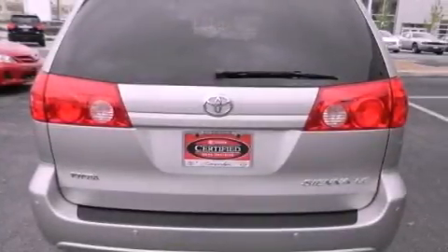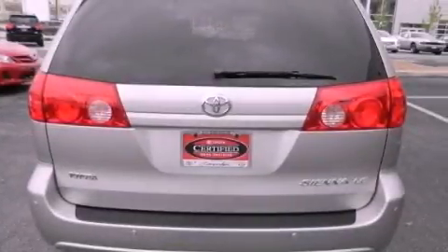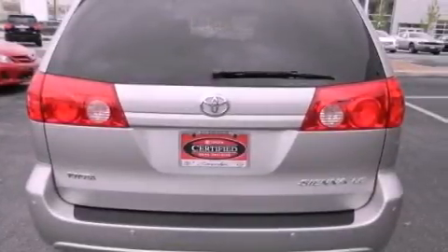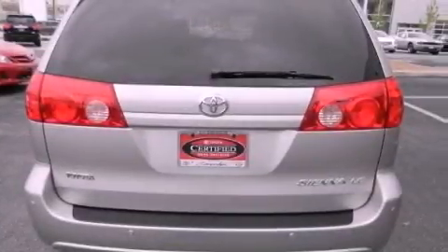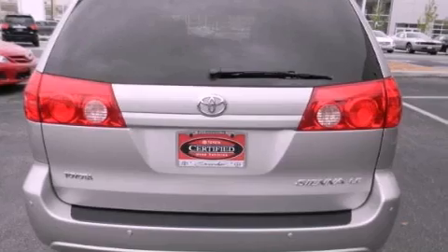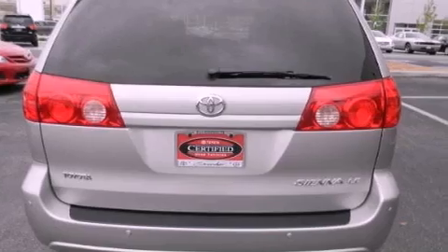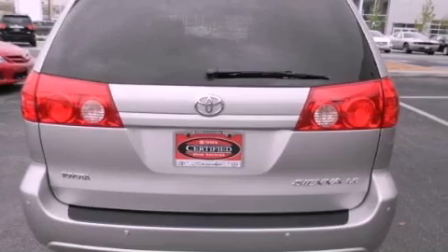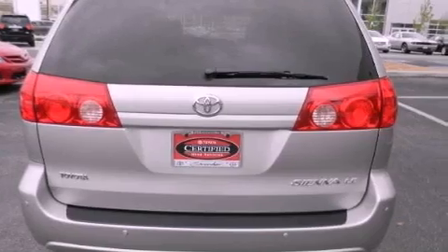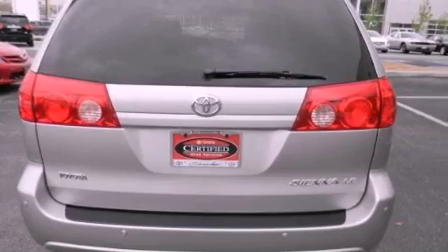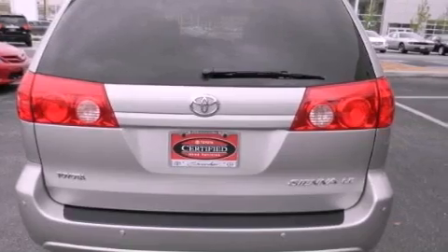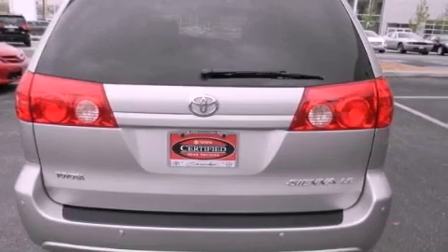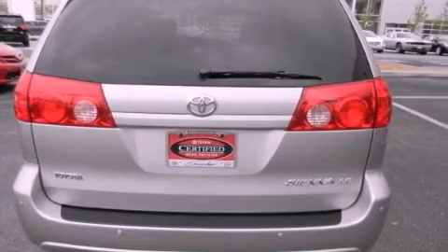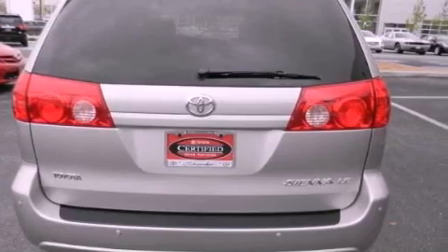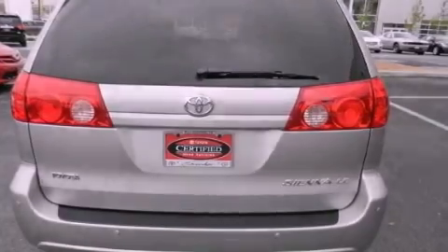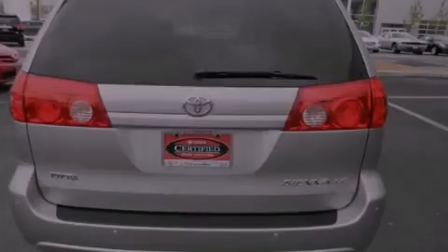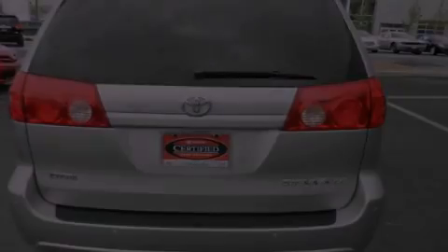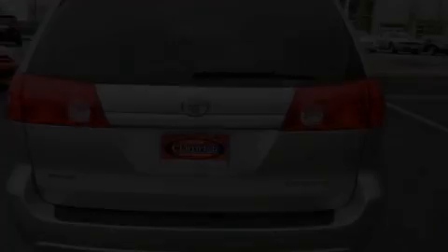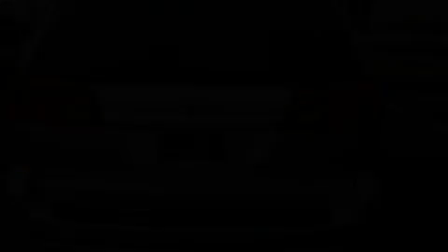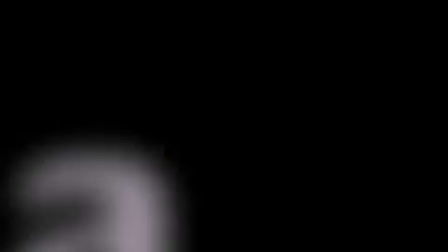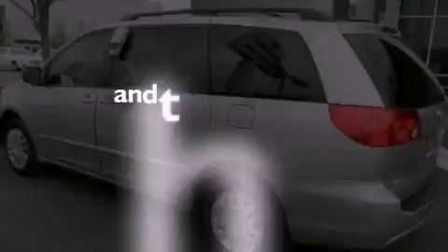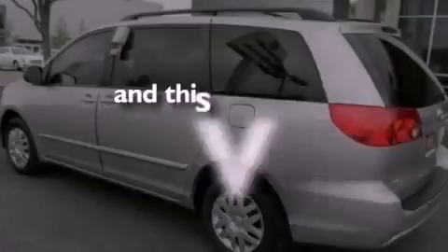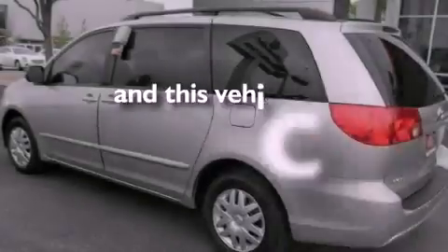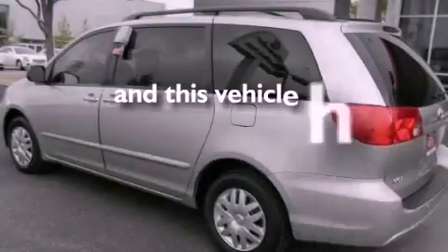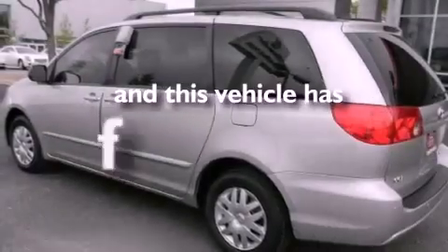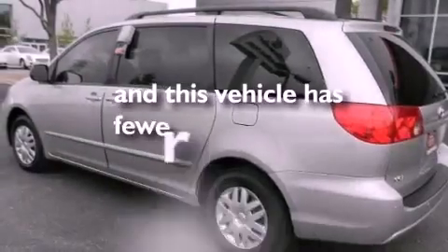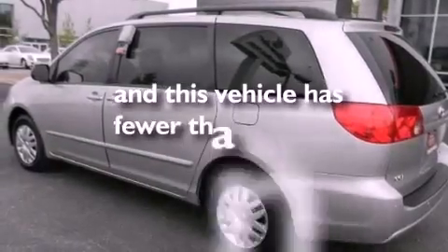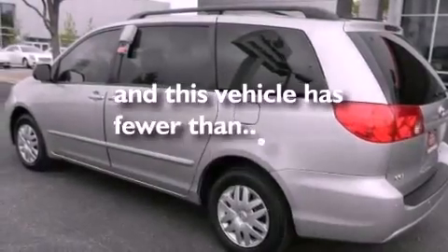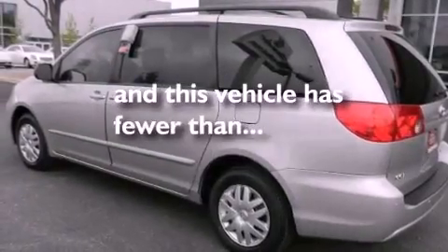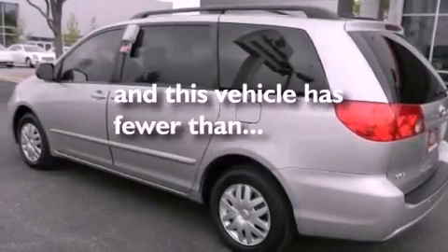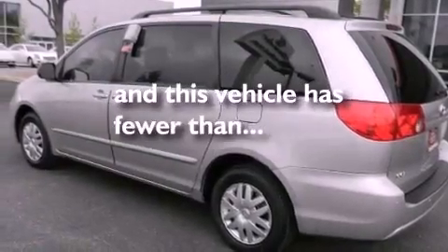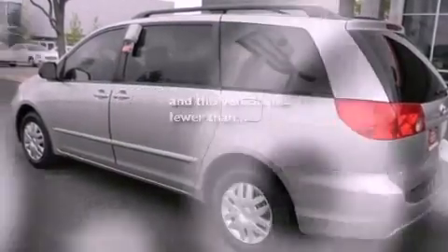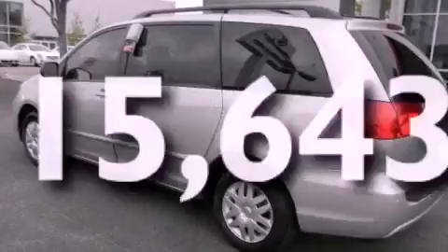Additional features include an anti-lock braking system, air conditioning, and this vehicle has less than 16,000 miles.